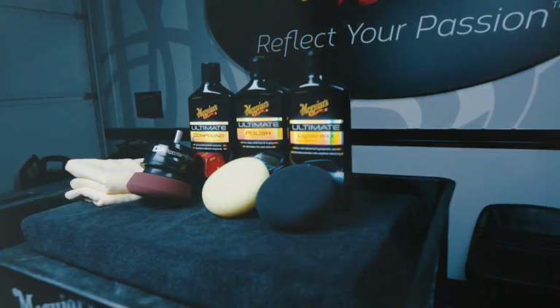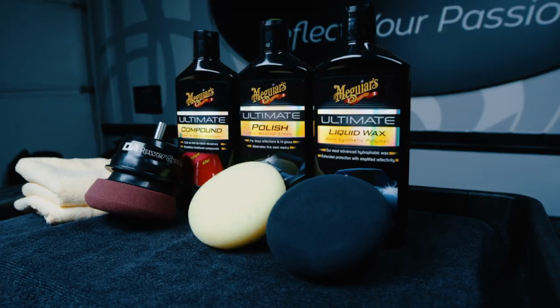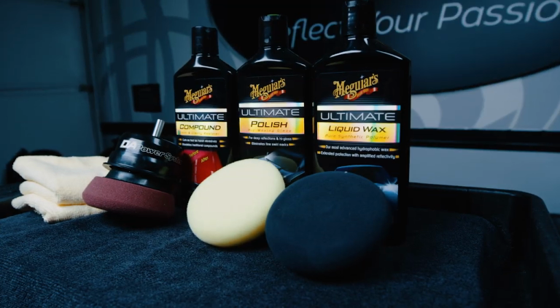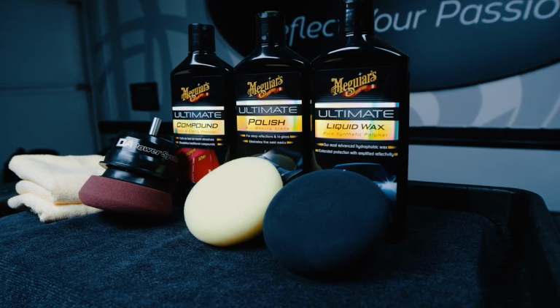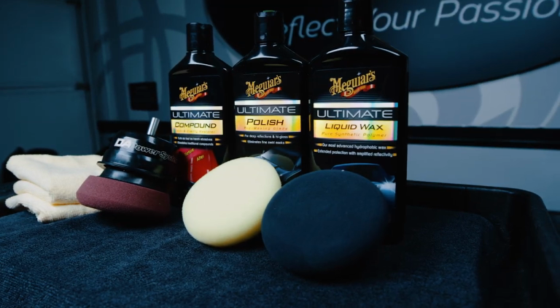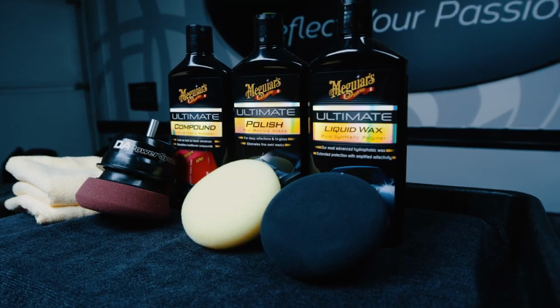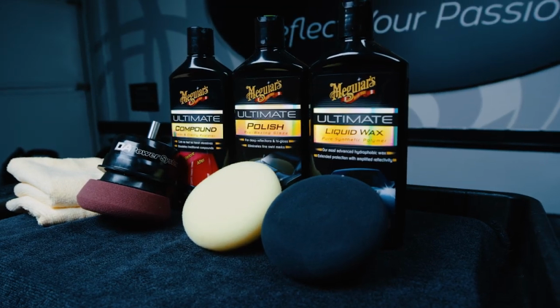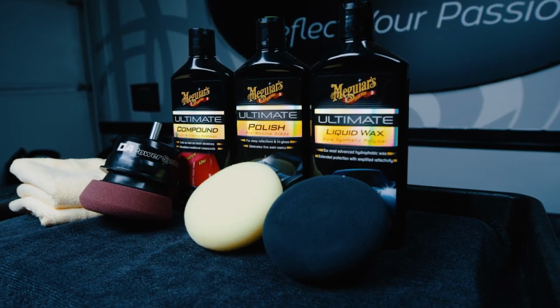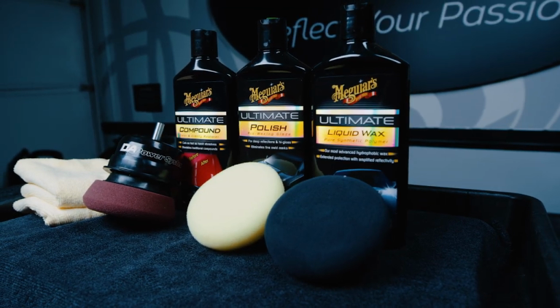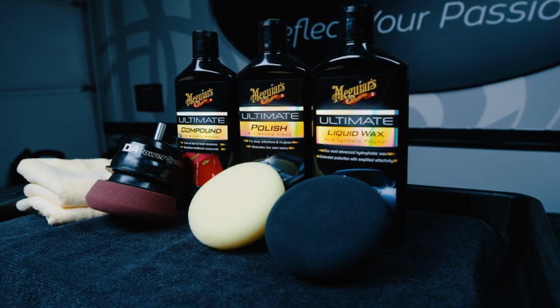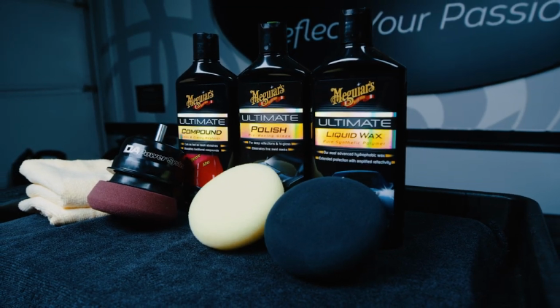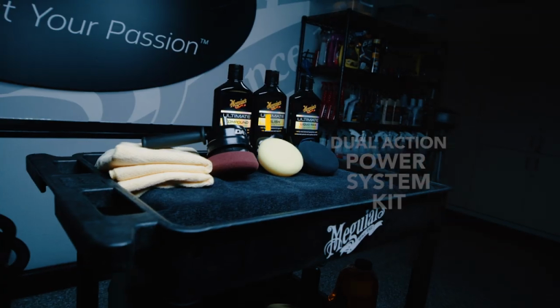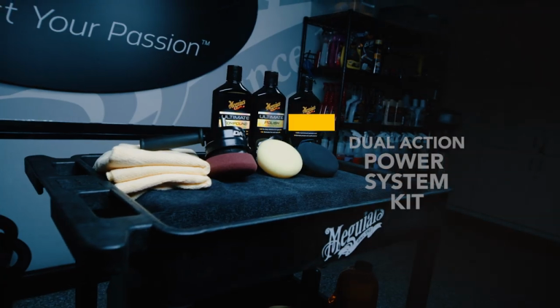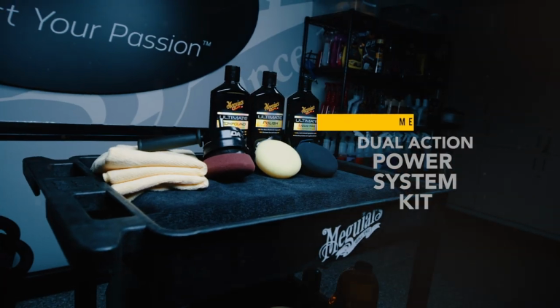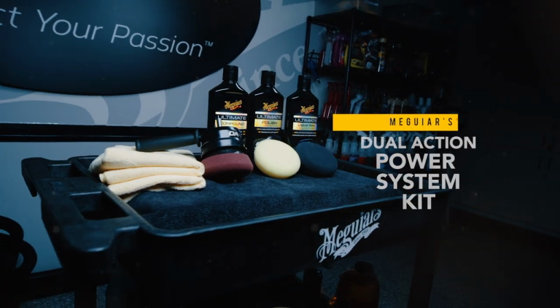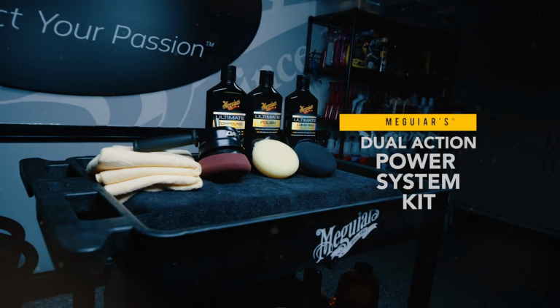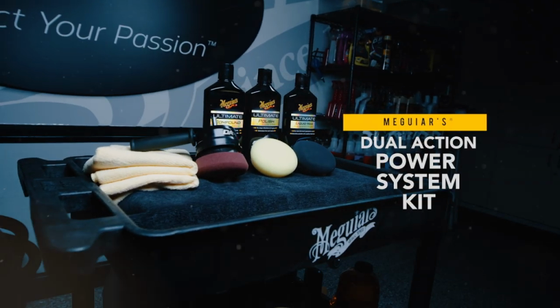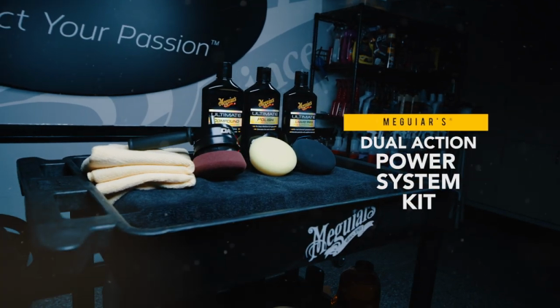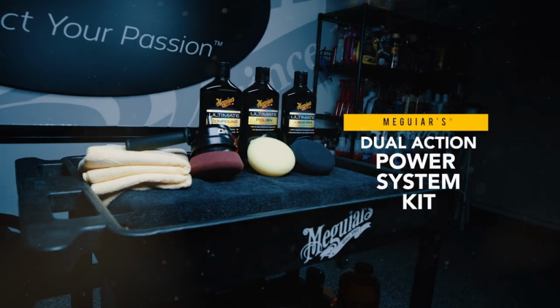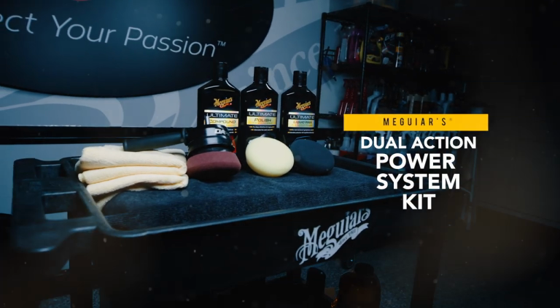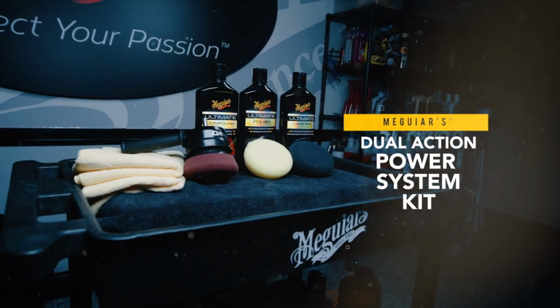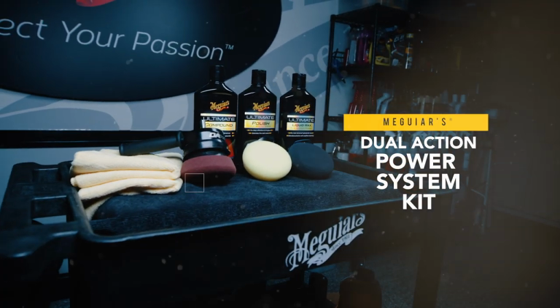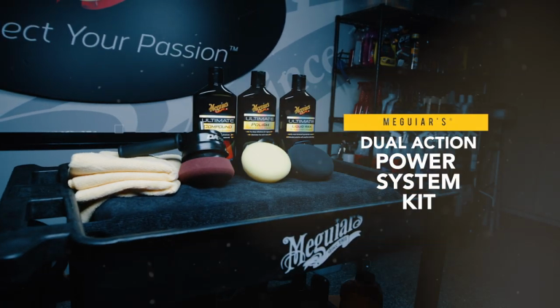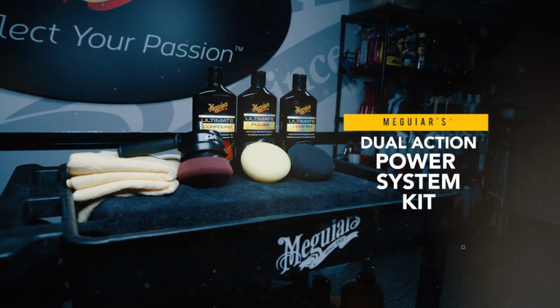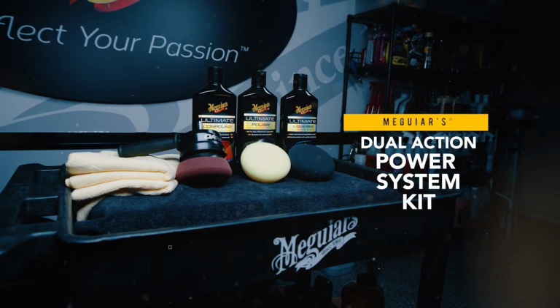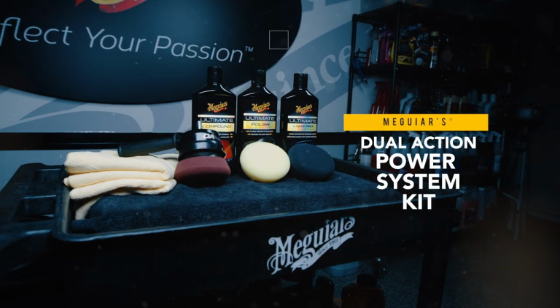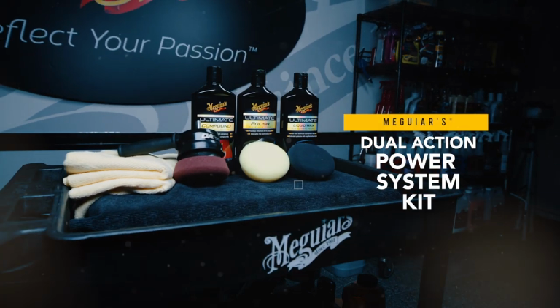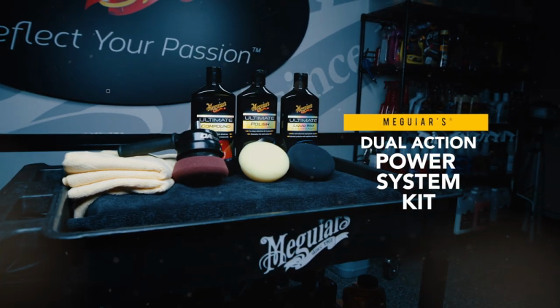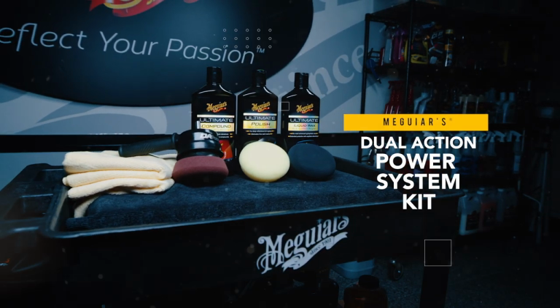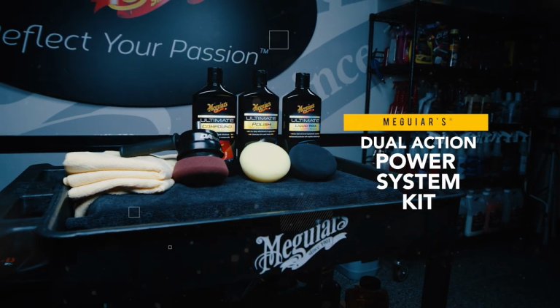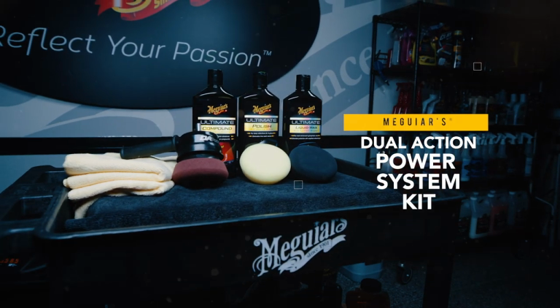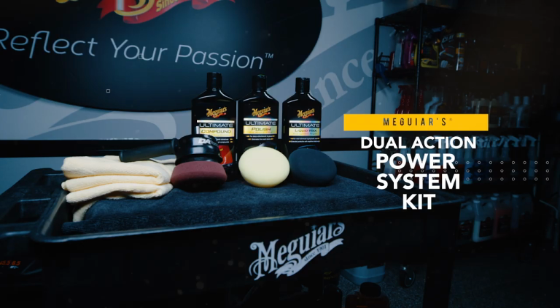Save time and effort, get amazing results and let your drill do the work with the DA Power System Kit.